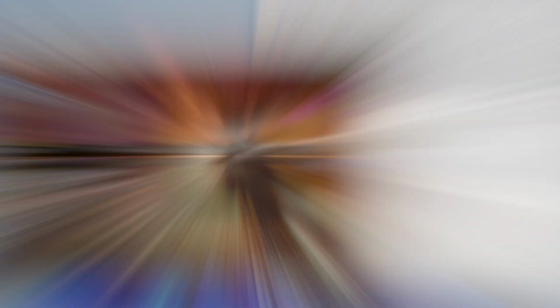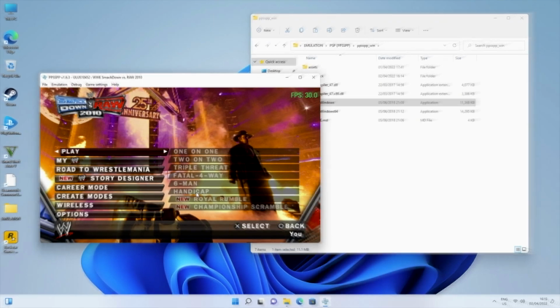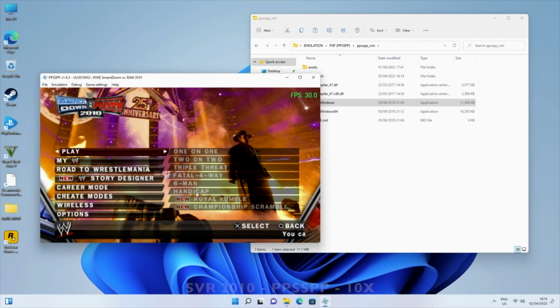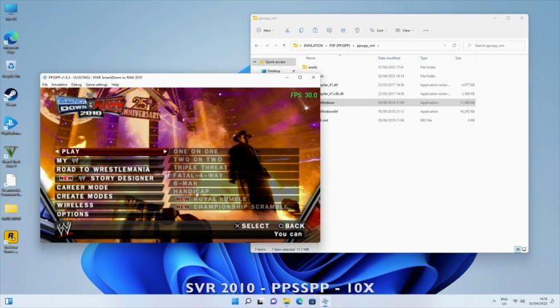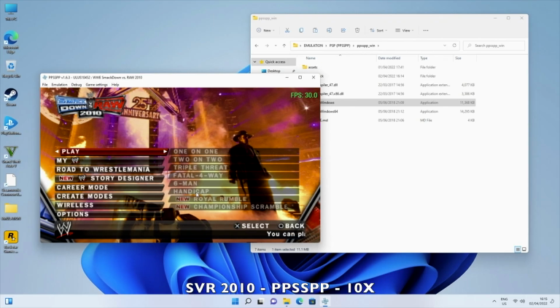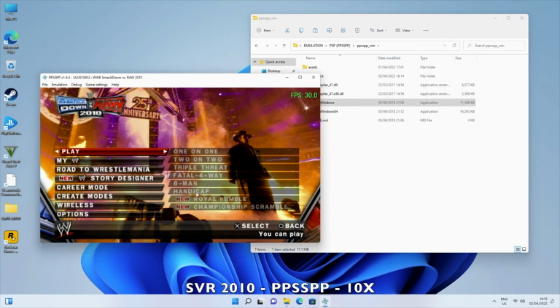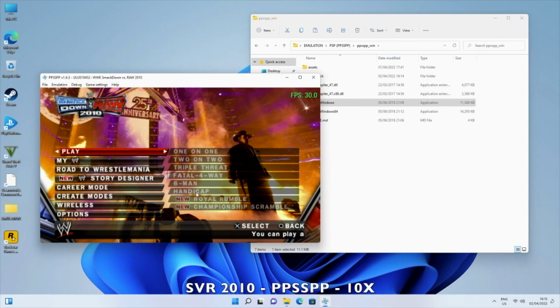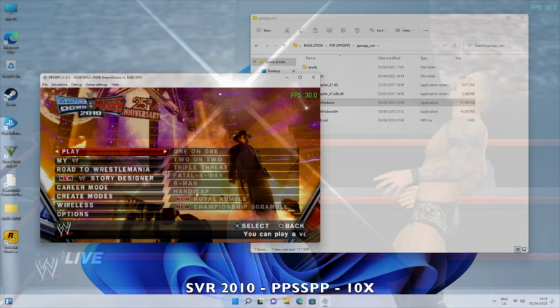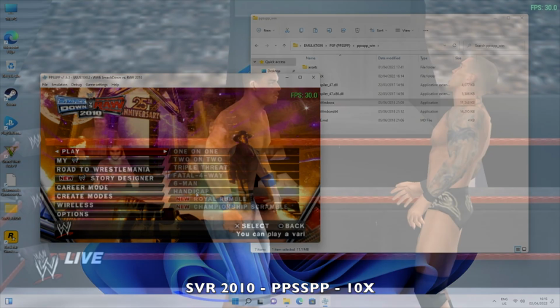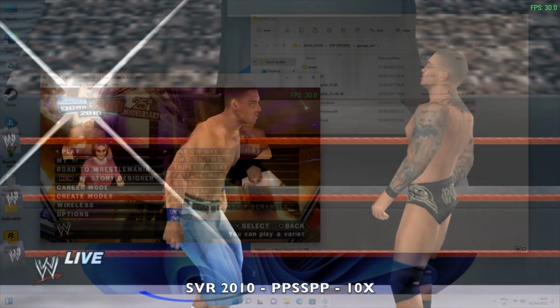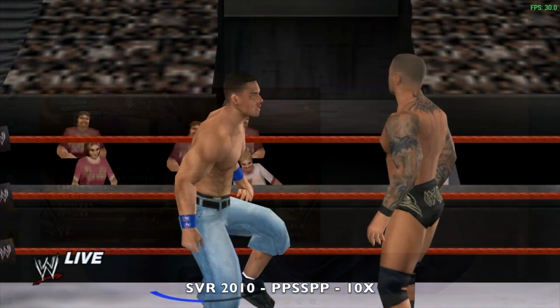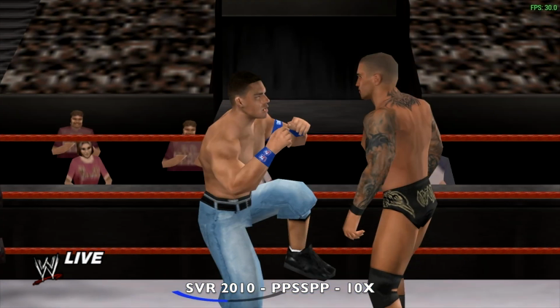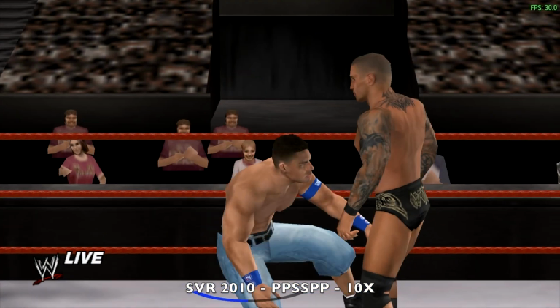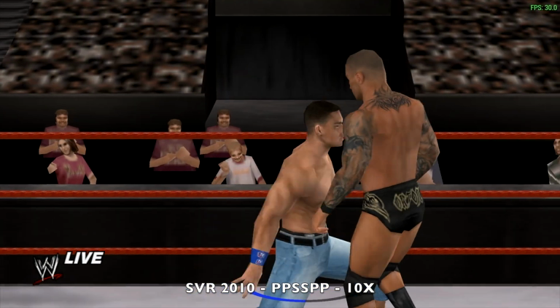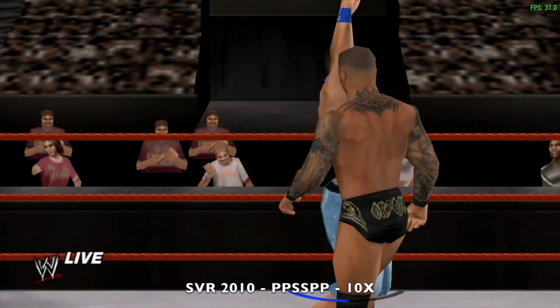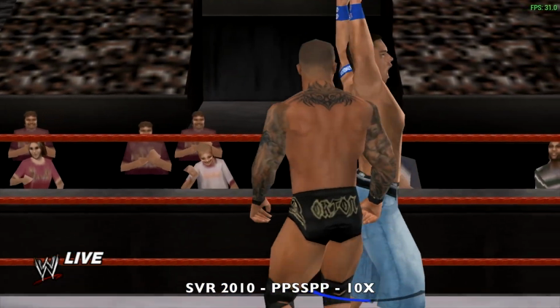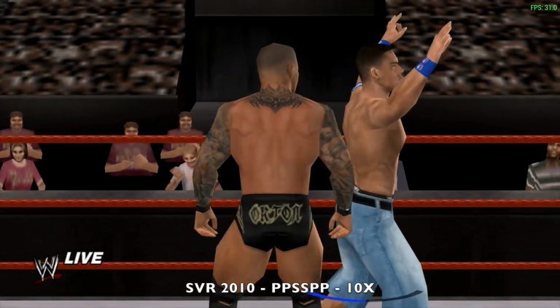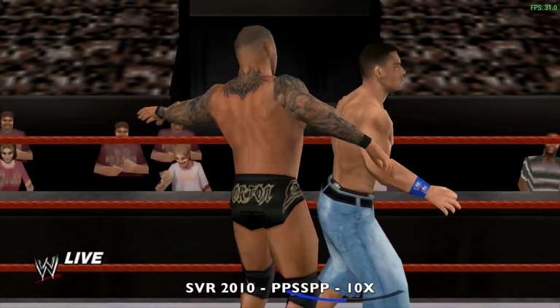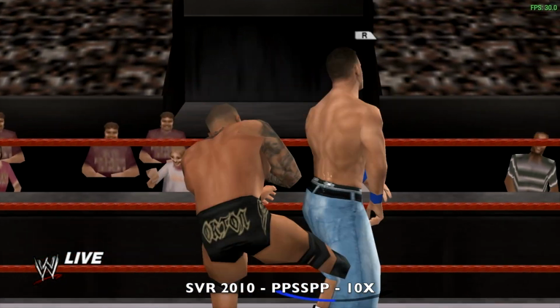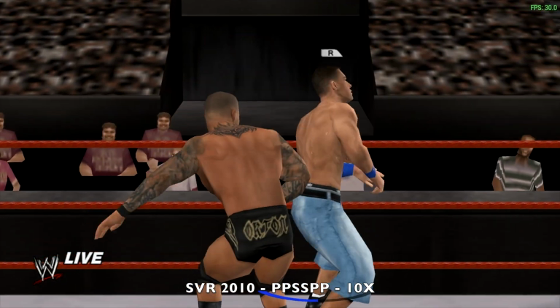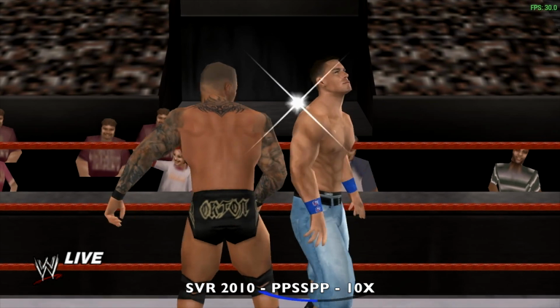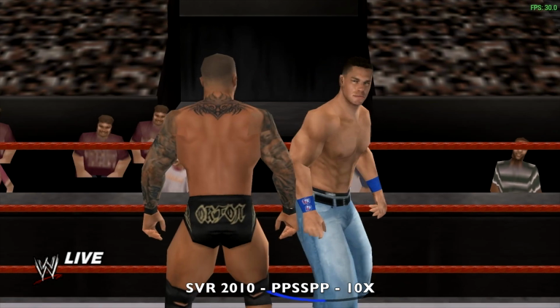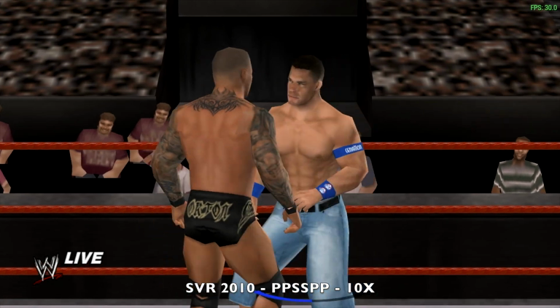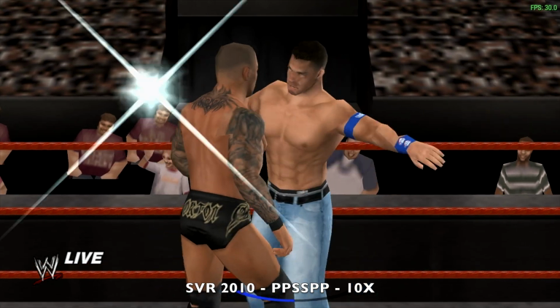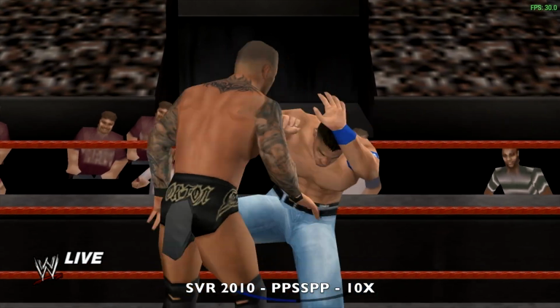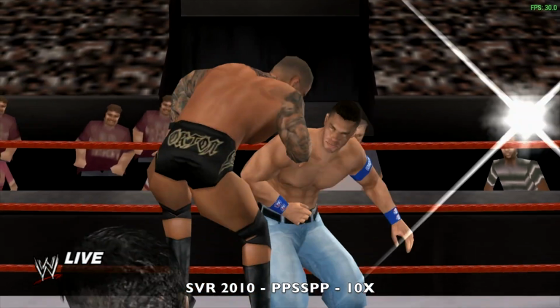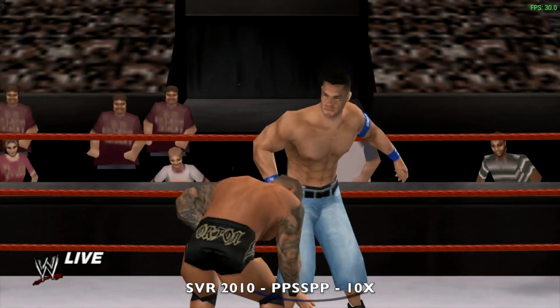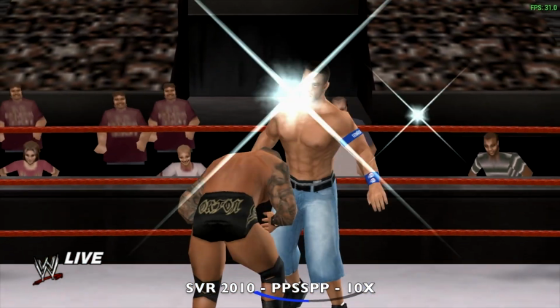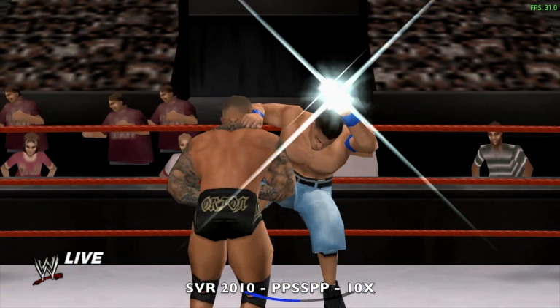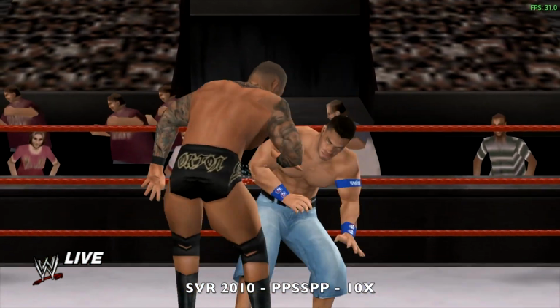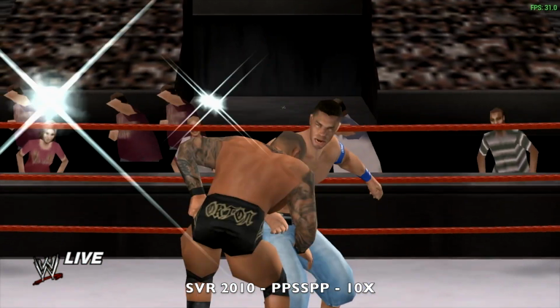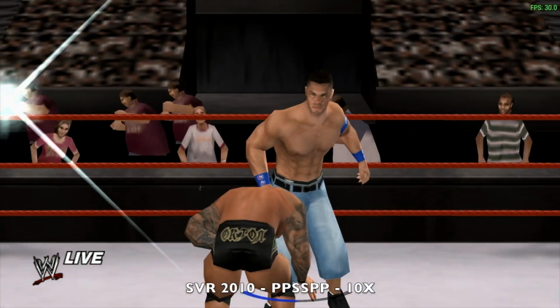Next up, PSP emulation playing Smackdown vs Raw 2010 upscaled to 10x, and it plays like a dream.